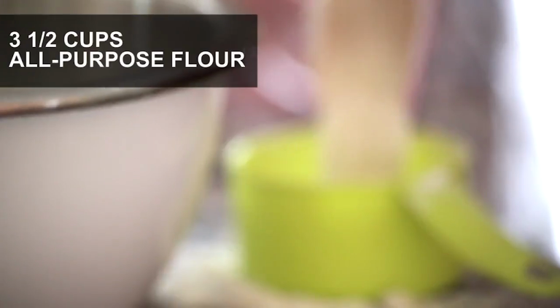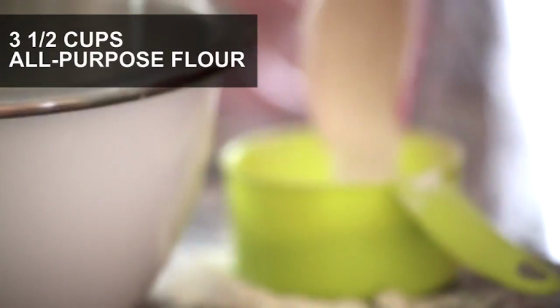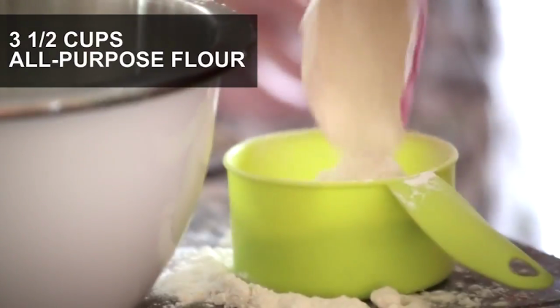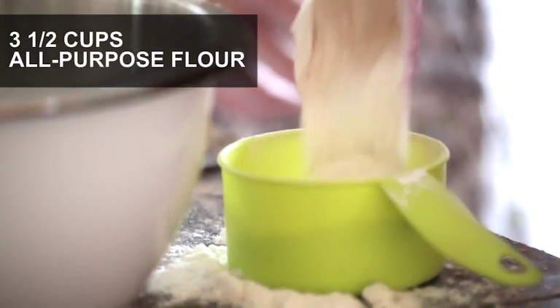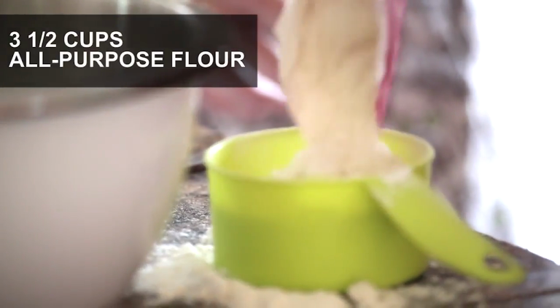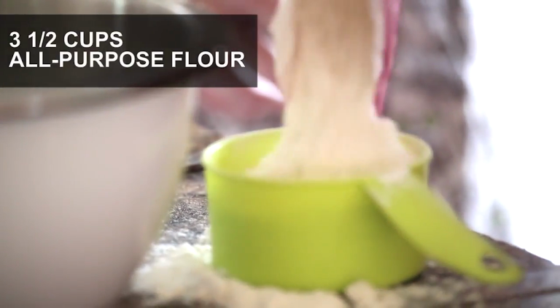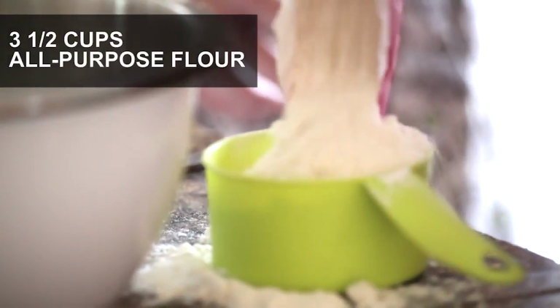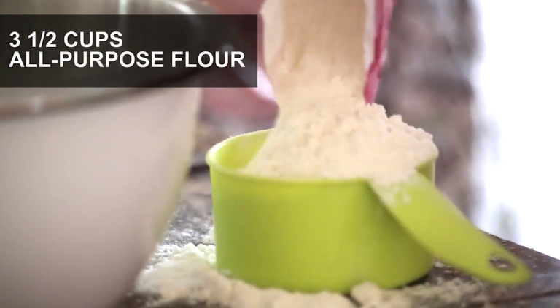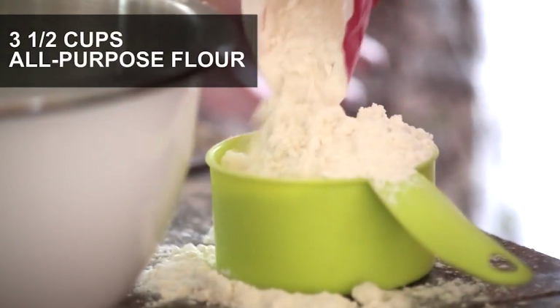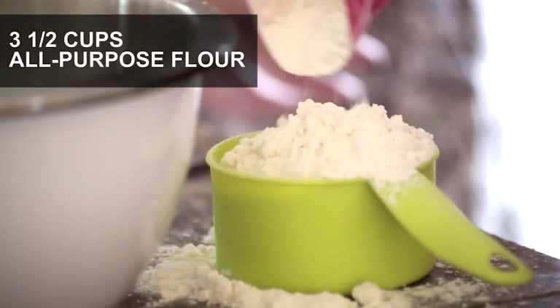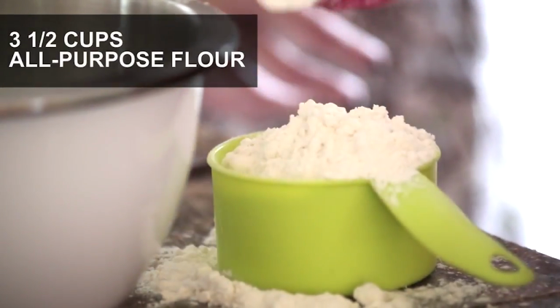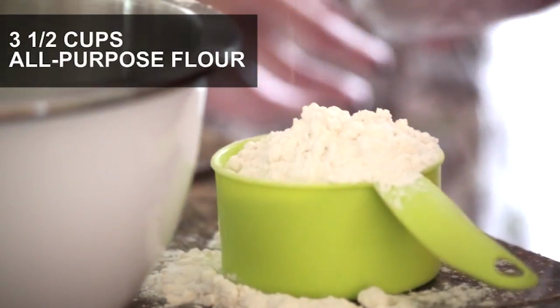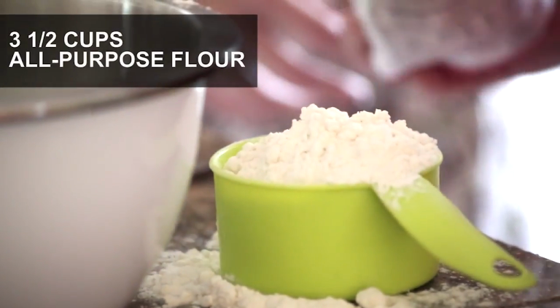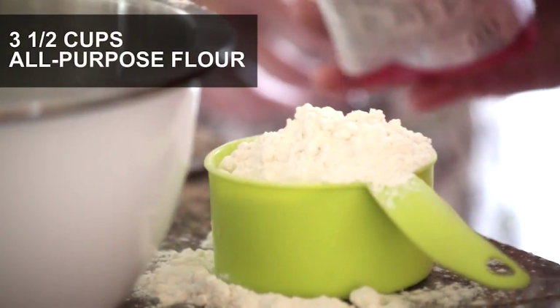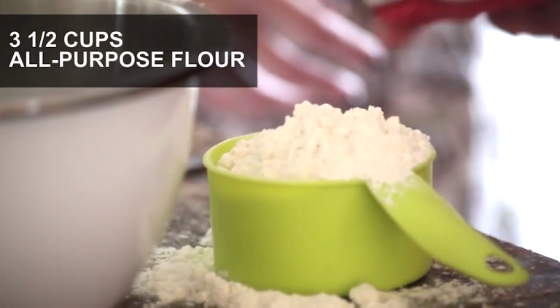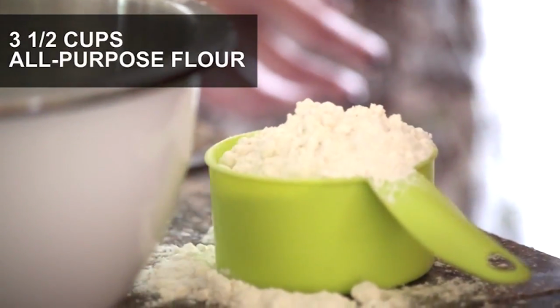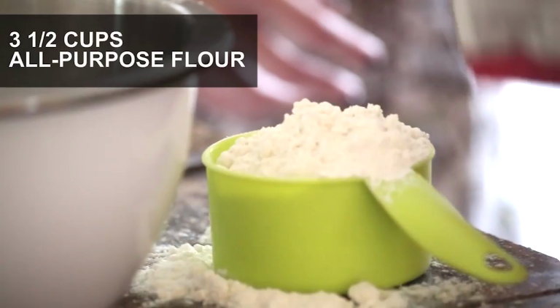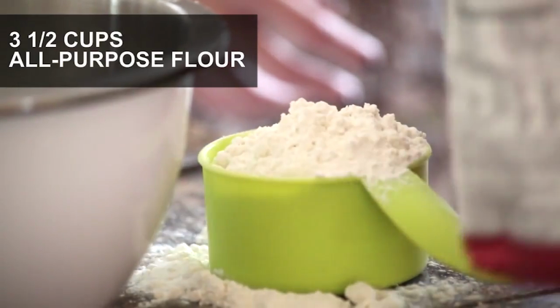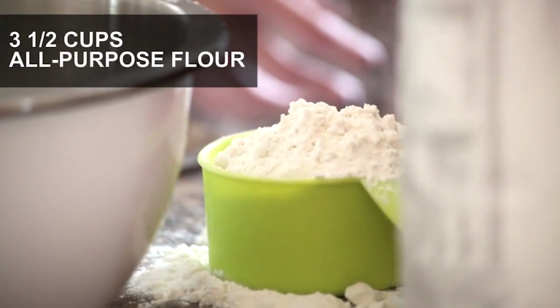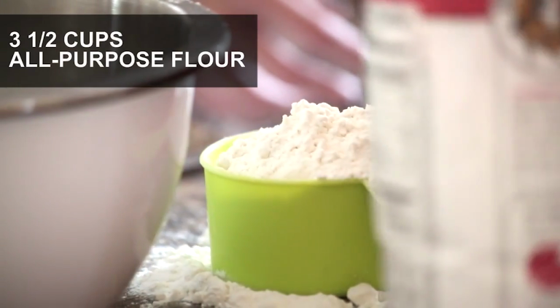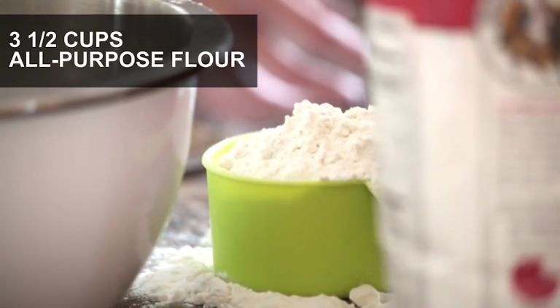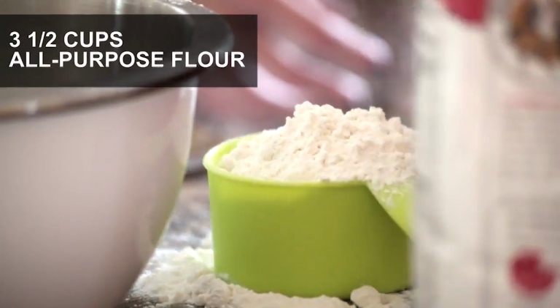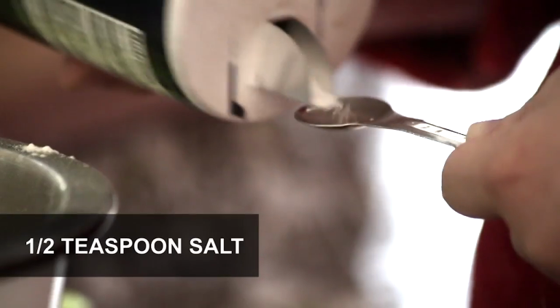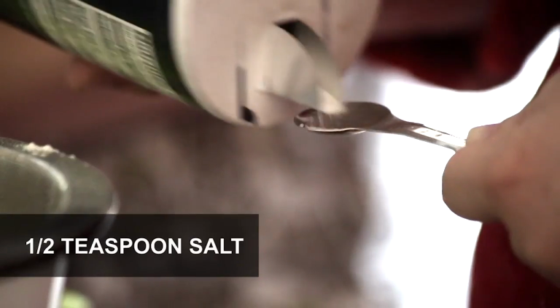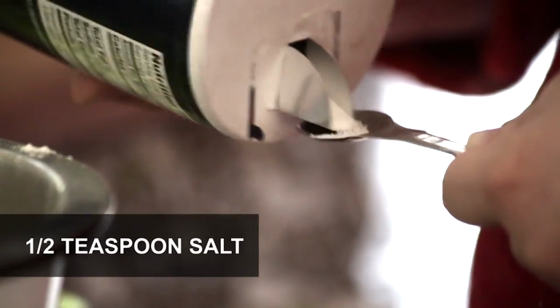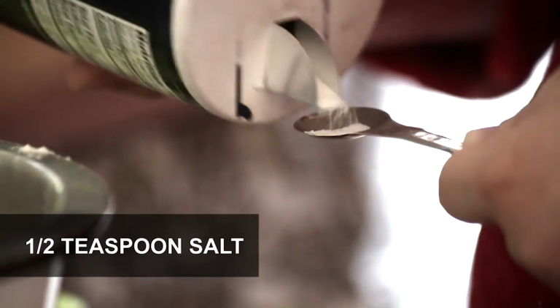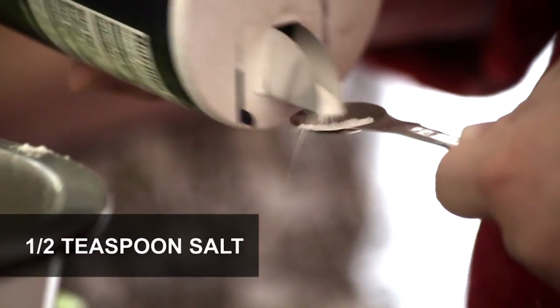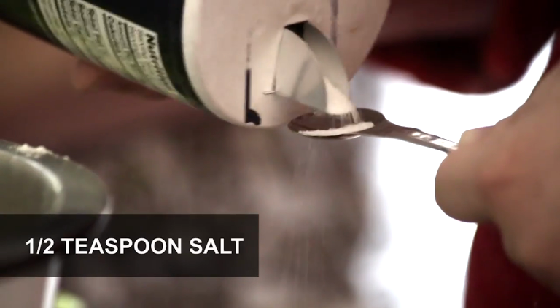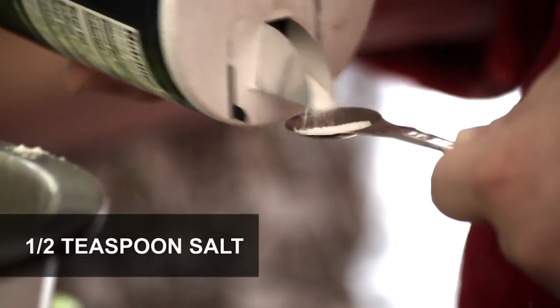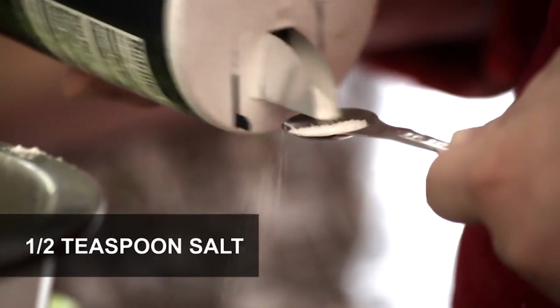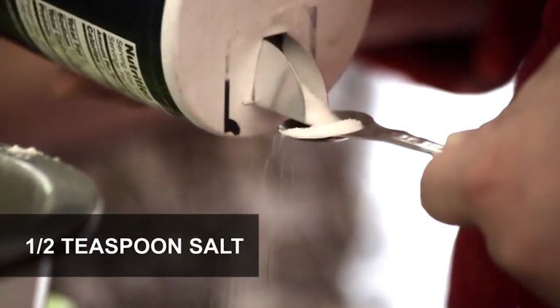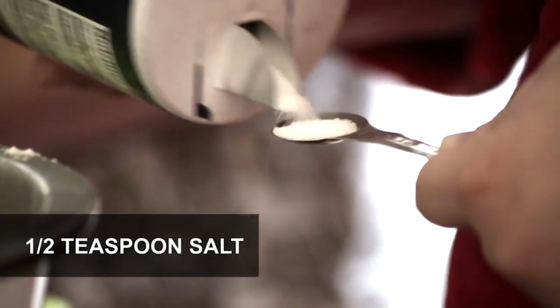To make the sugar cookies, you'll whisk together three and a half cups flour and one half teaspoon salt in a medium bowl.